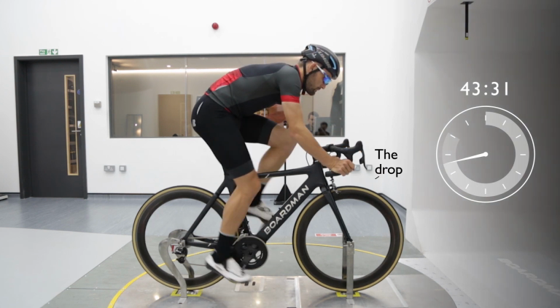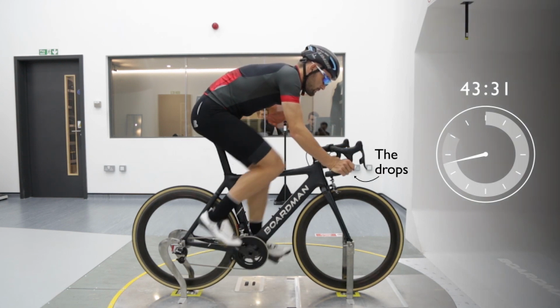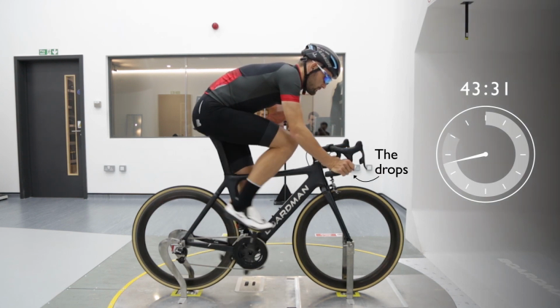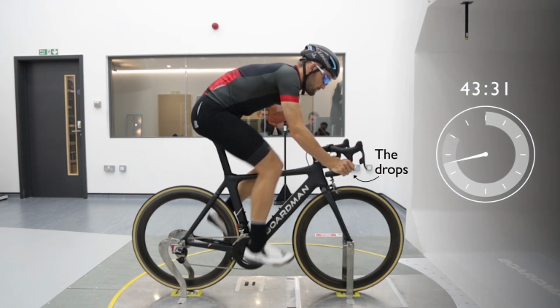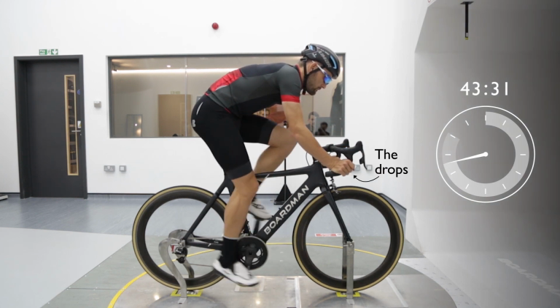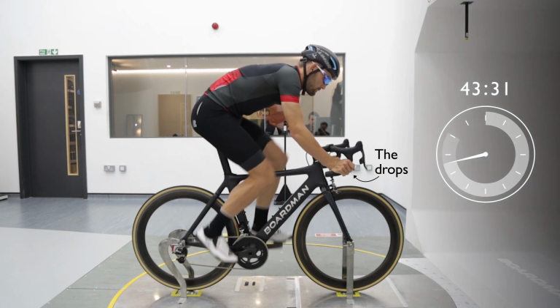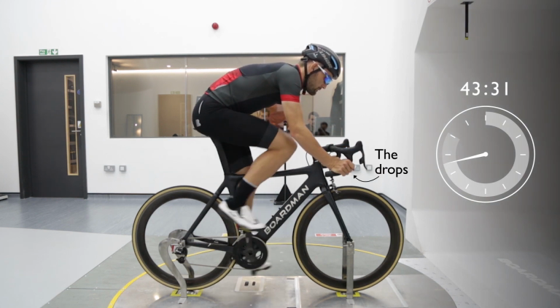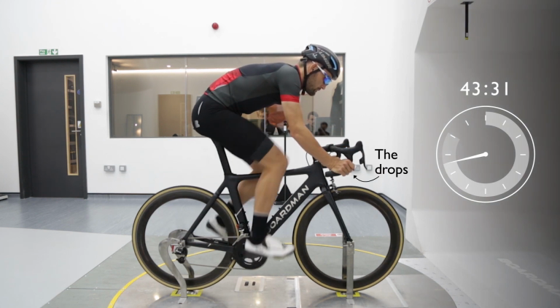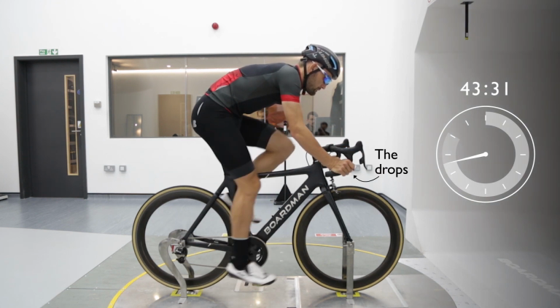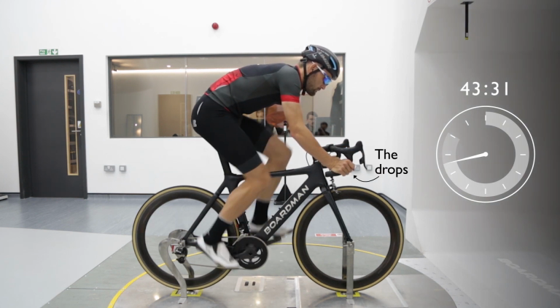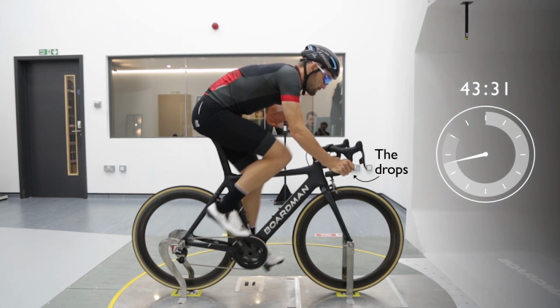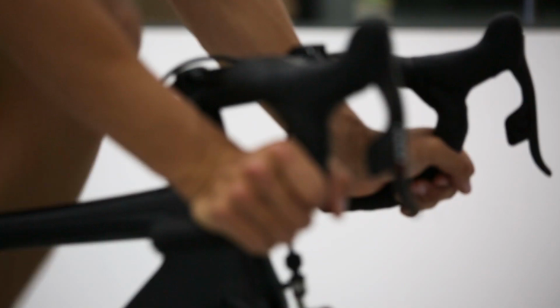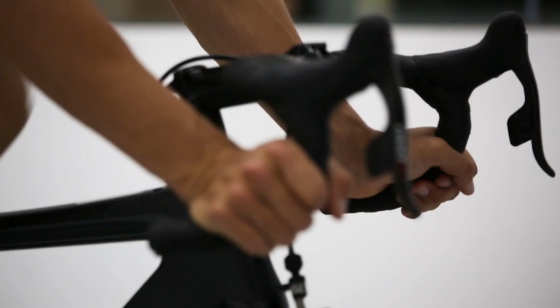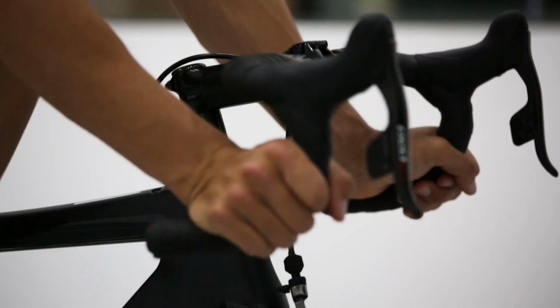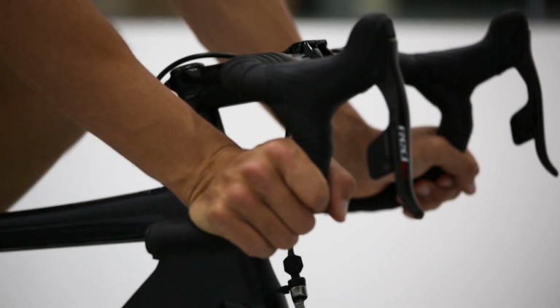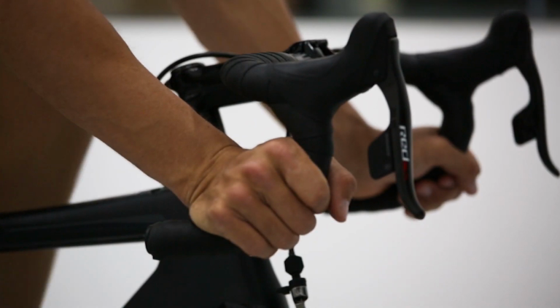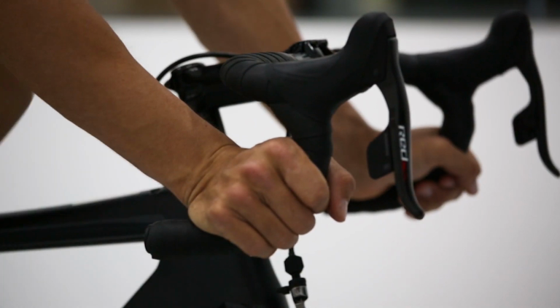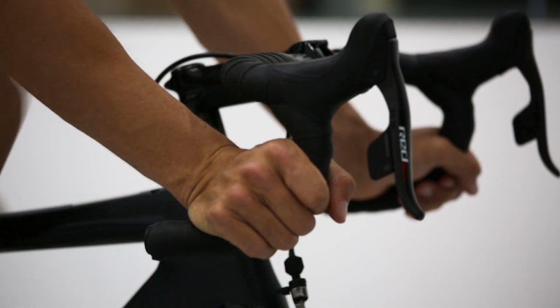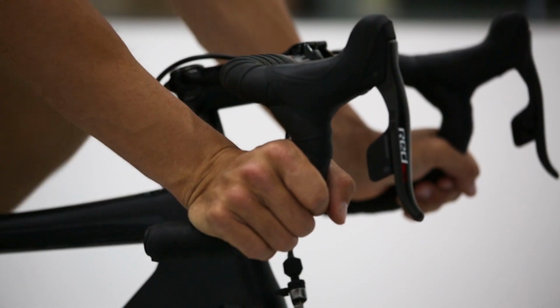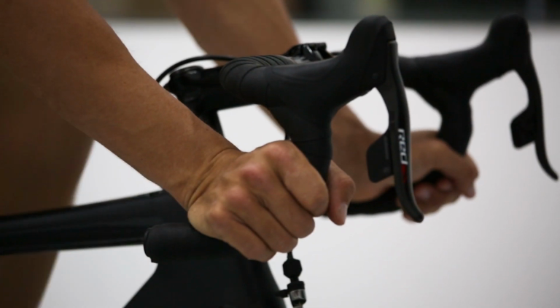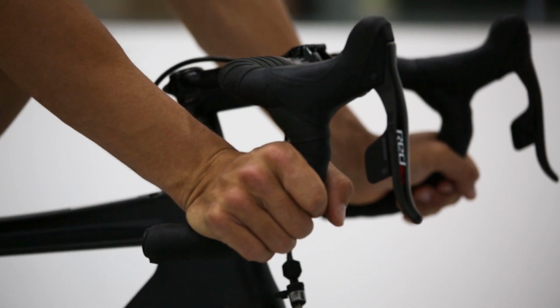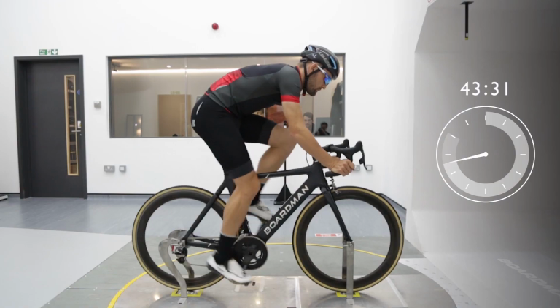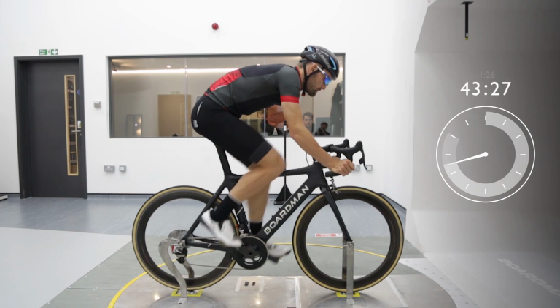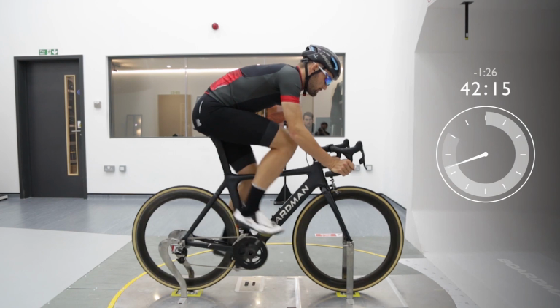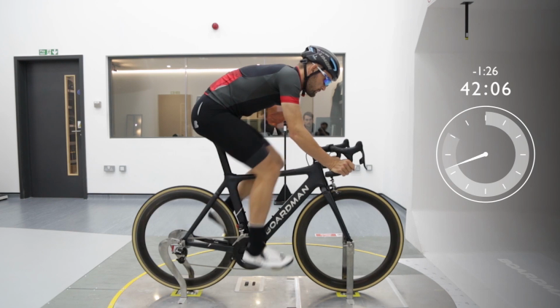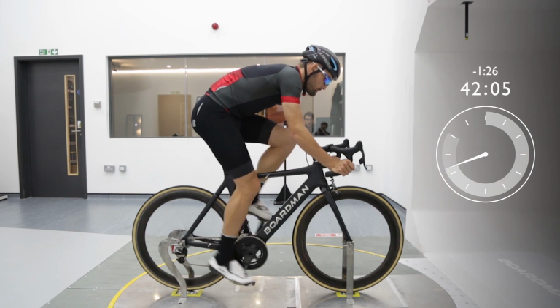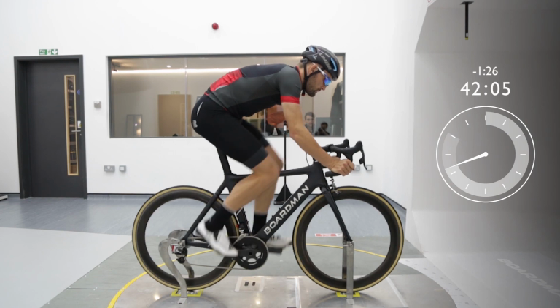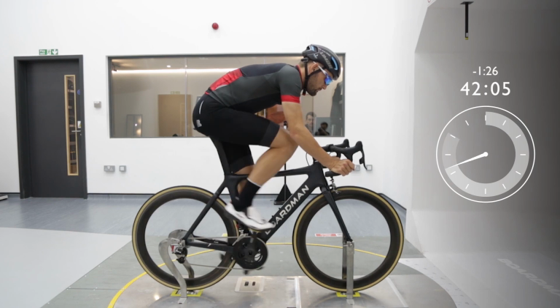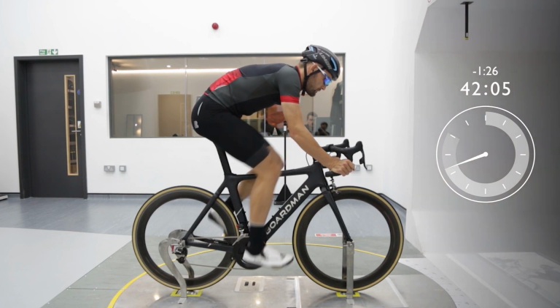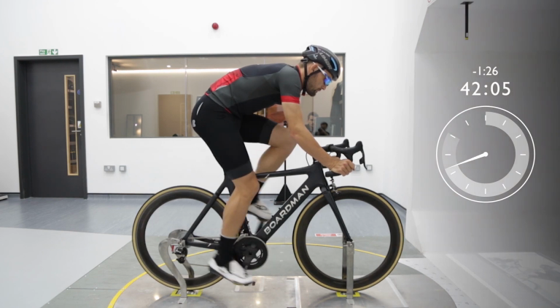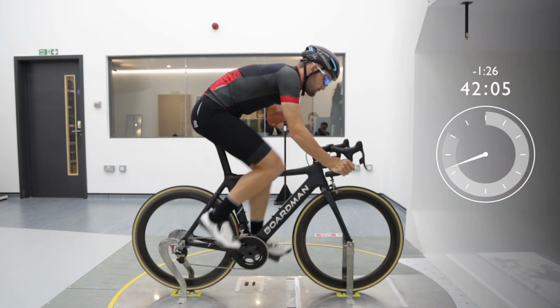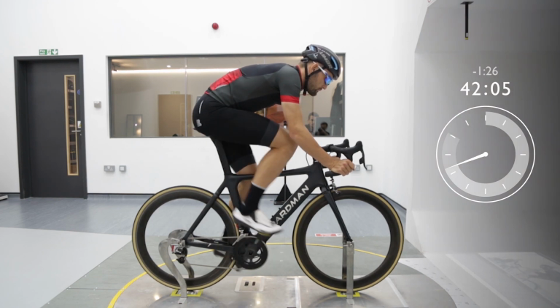Now he's on the drops, reducing his frontal area and saving himself another 1 minute and 26 seconds.